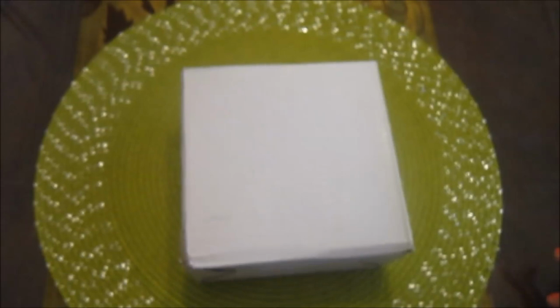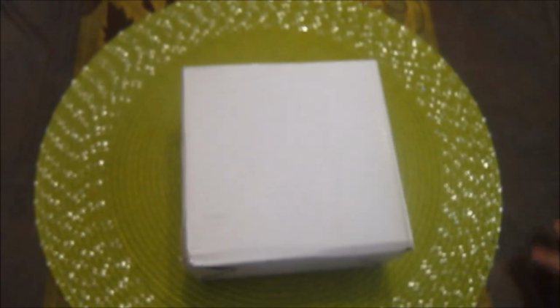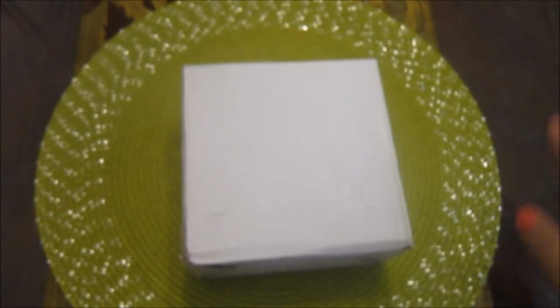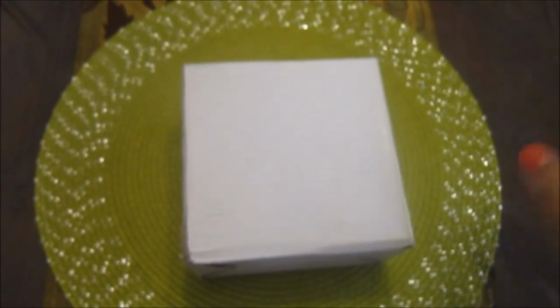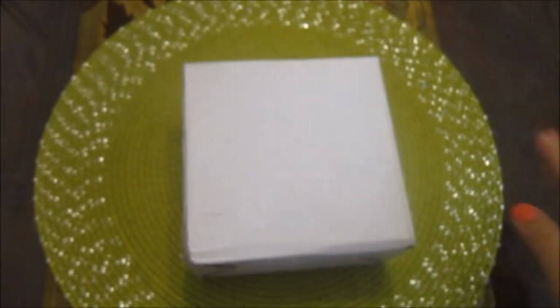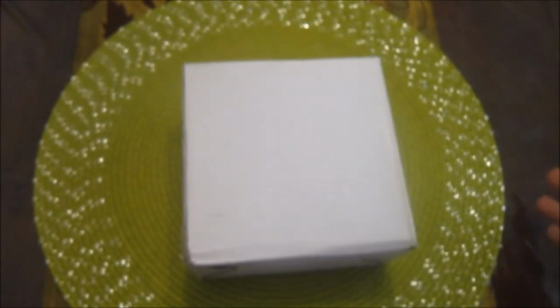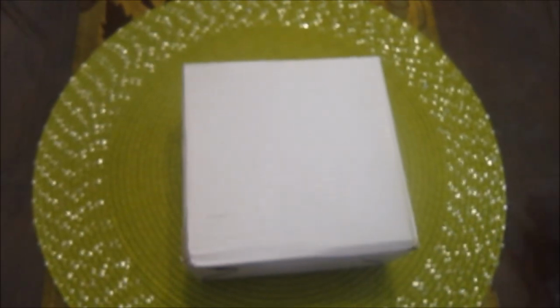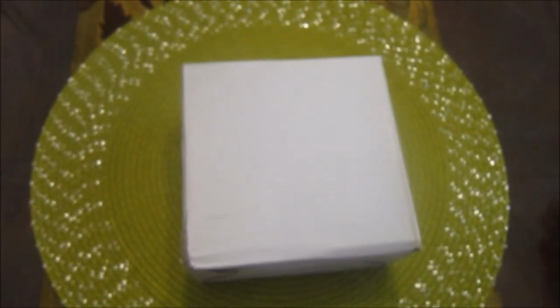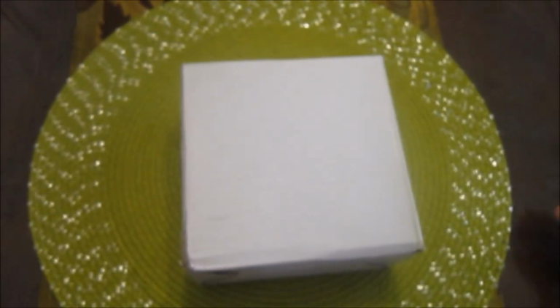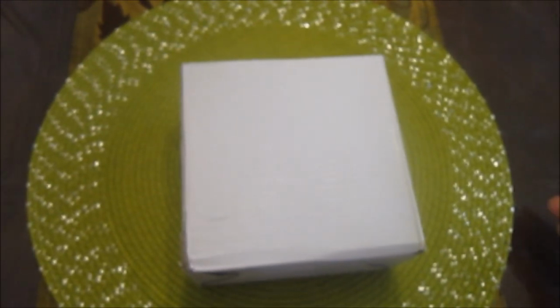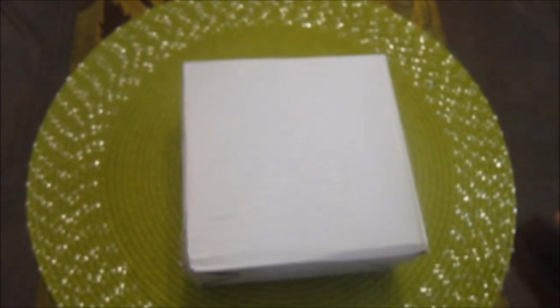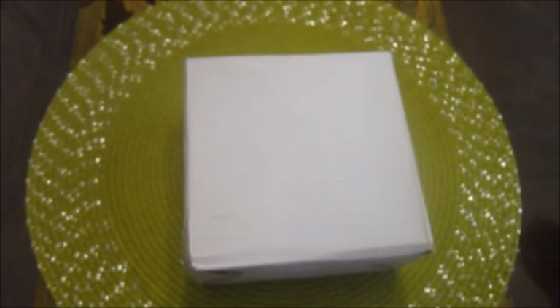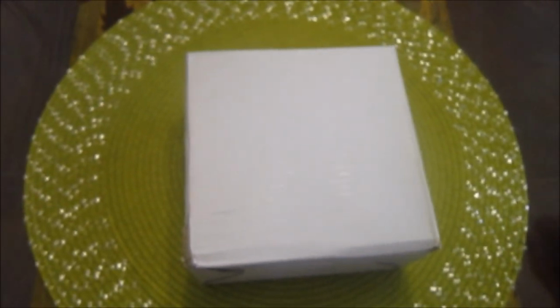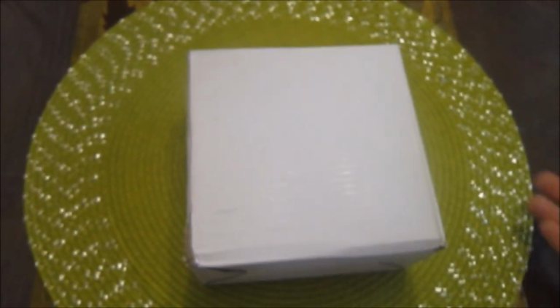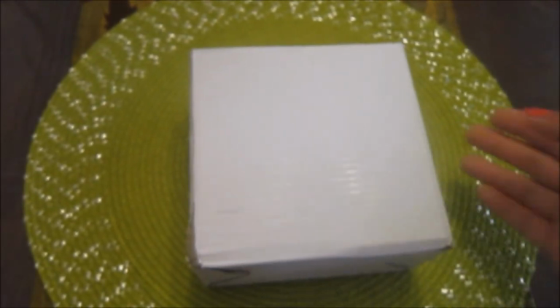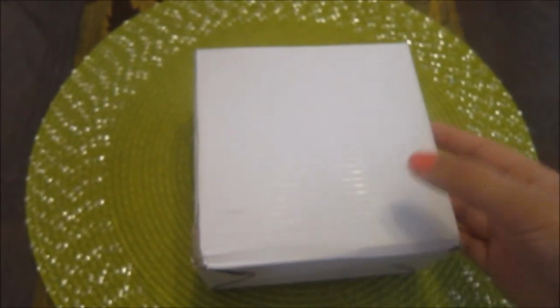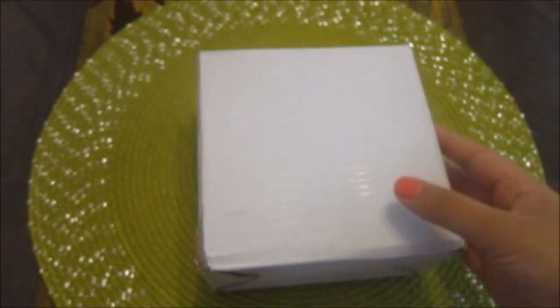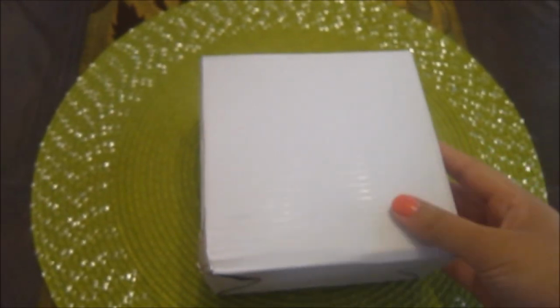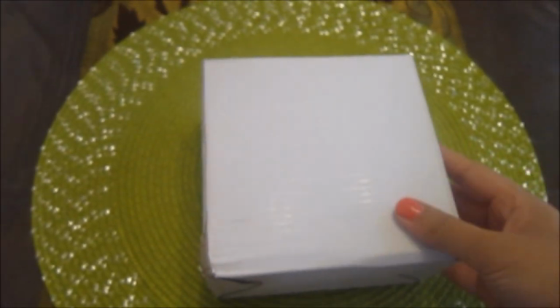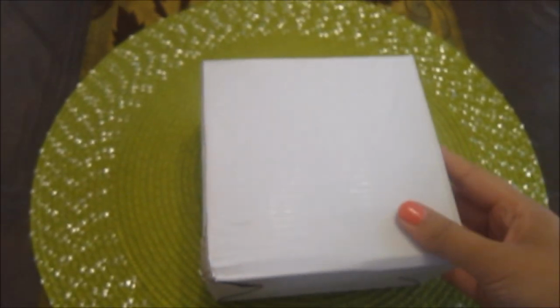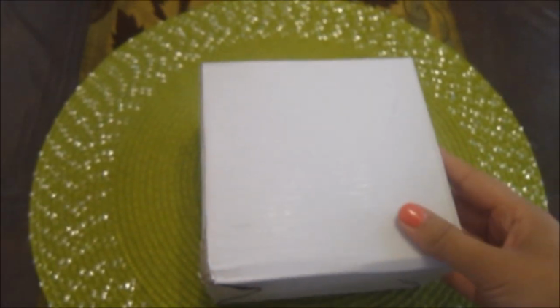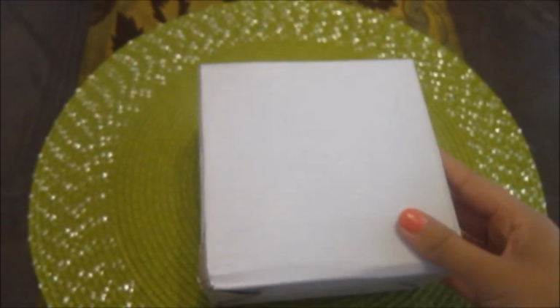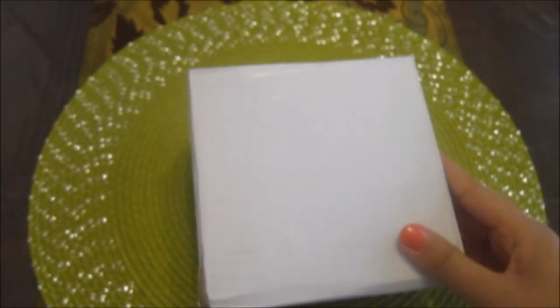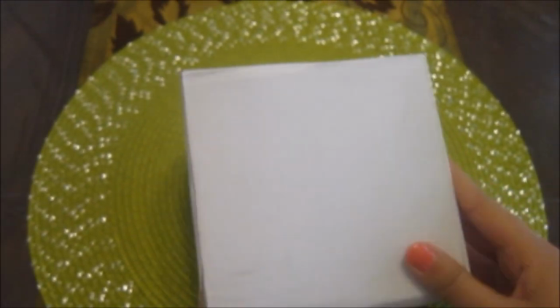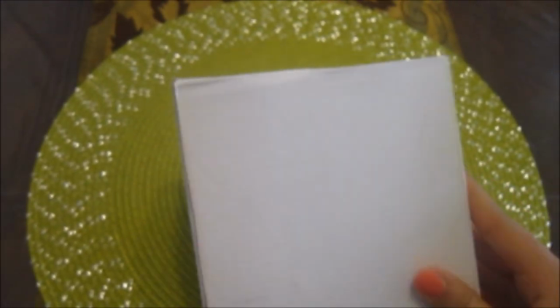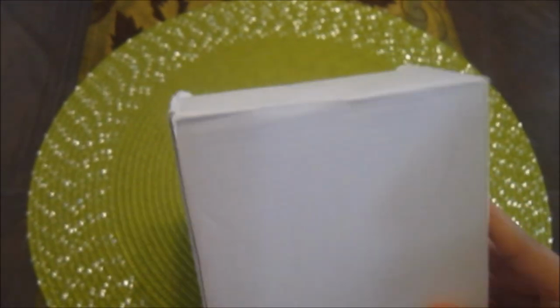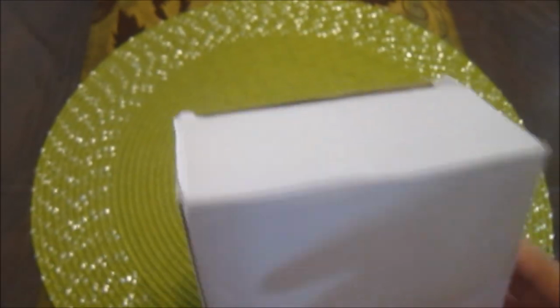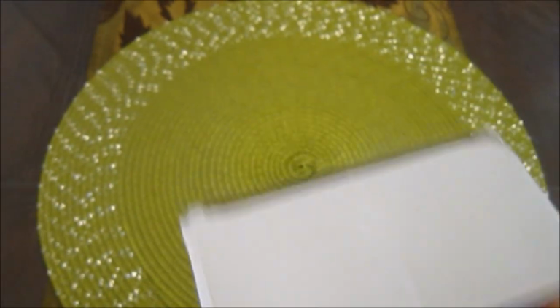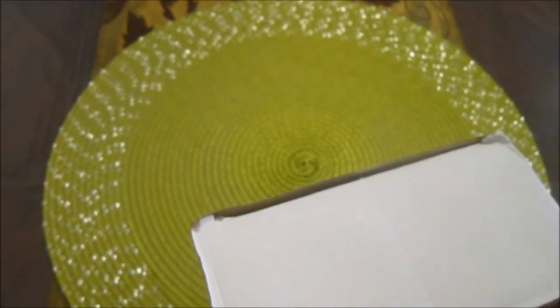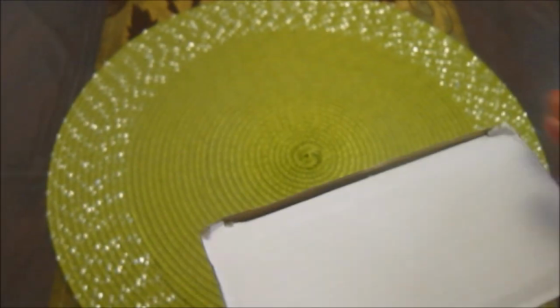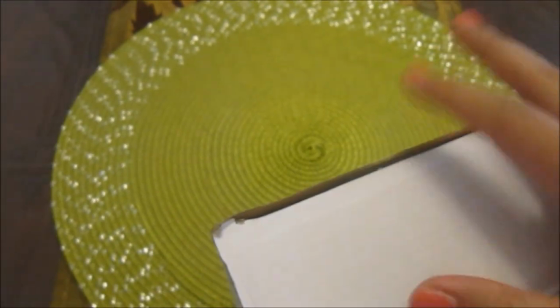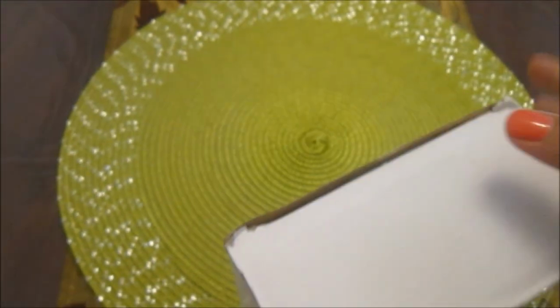Hi YouTube! Today I'm going to be sharing with you the salt shaker that I received in the mail.